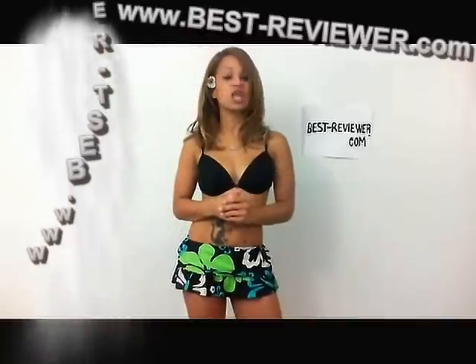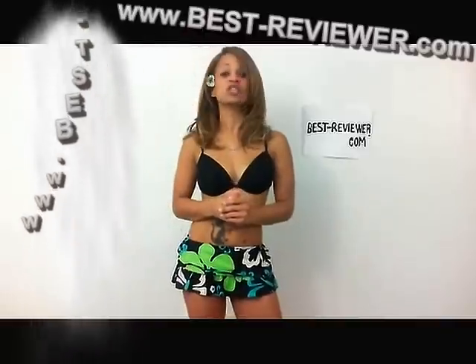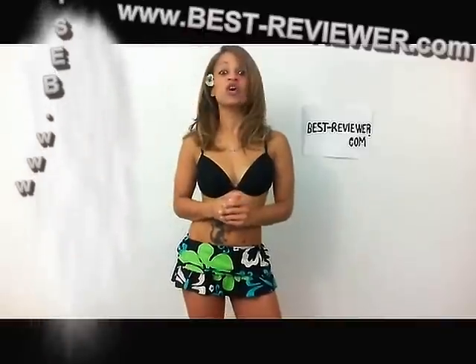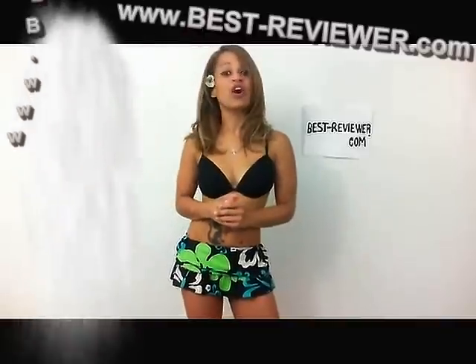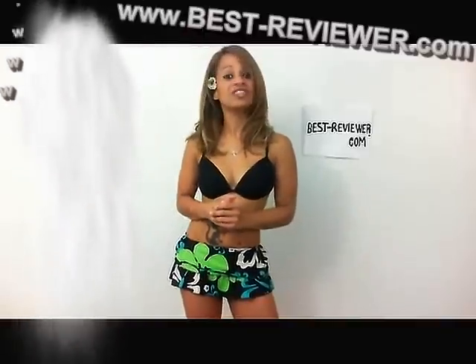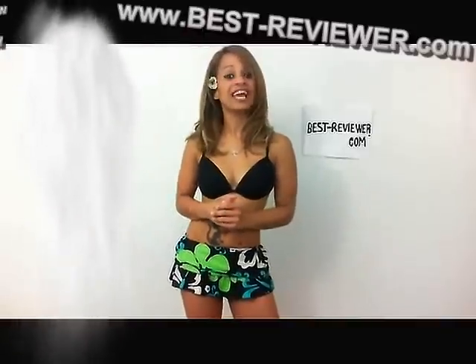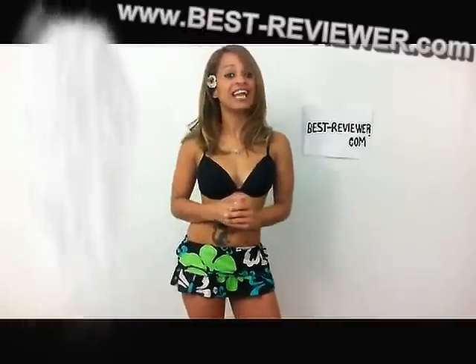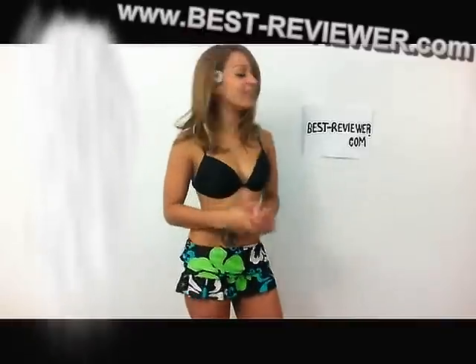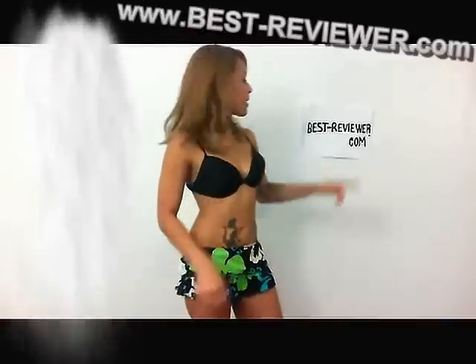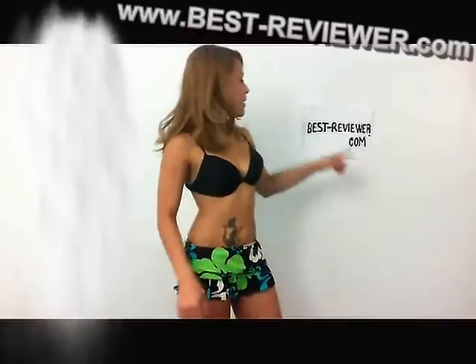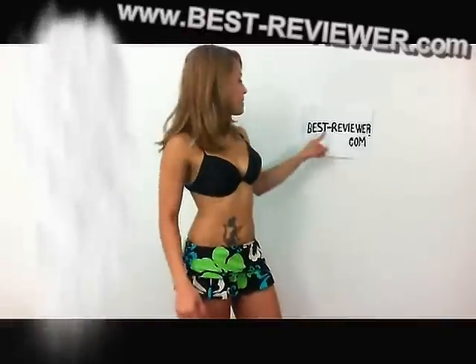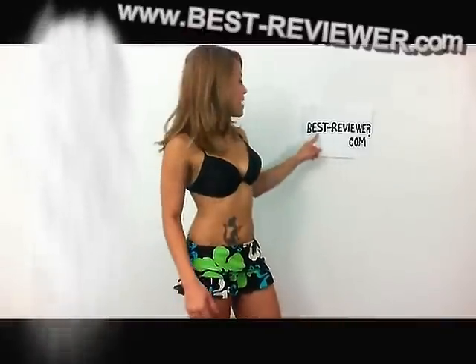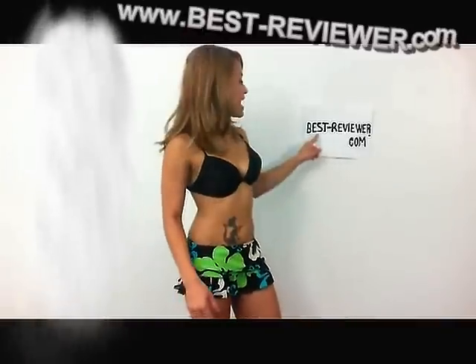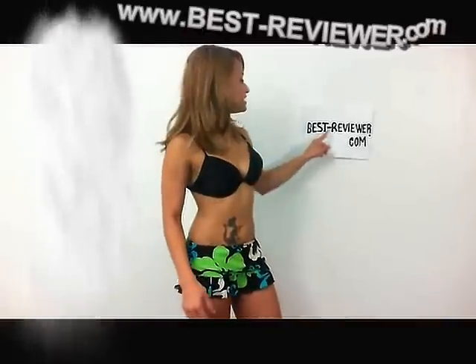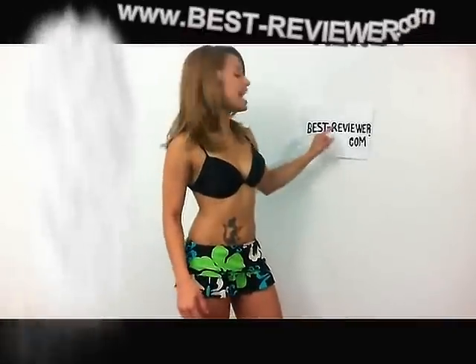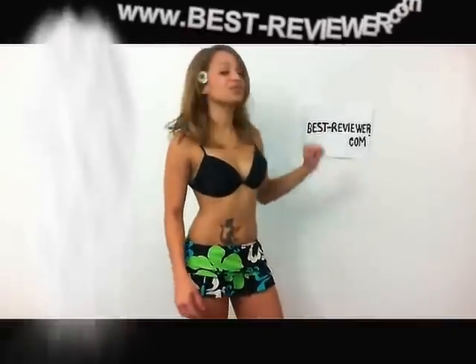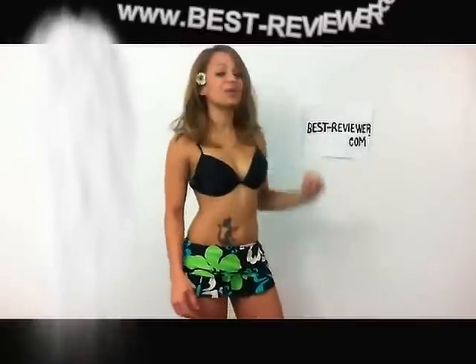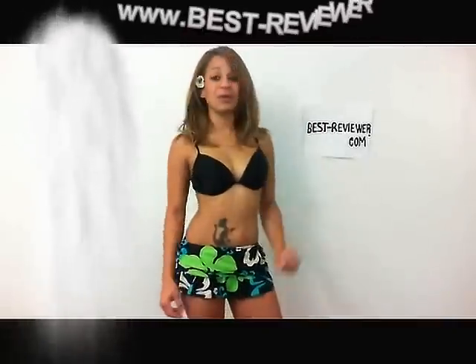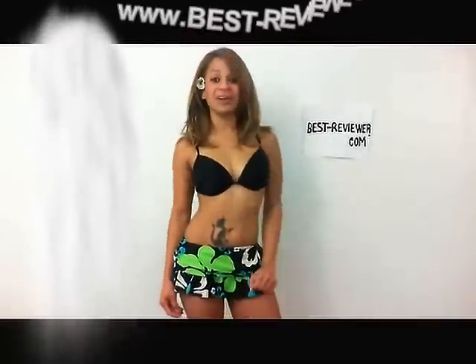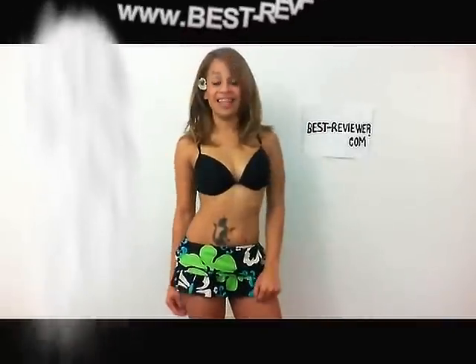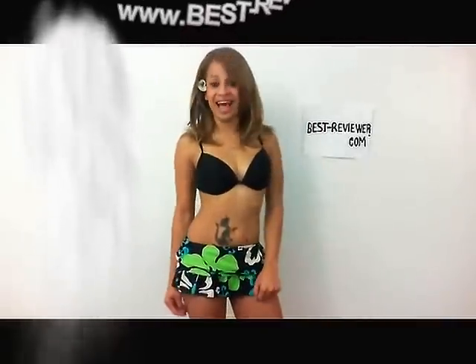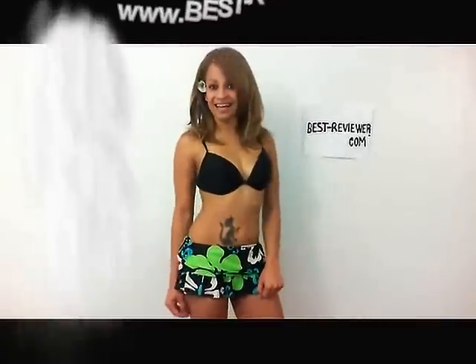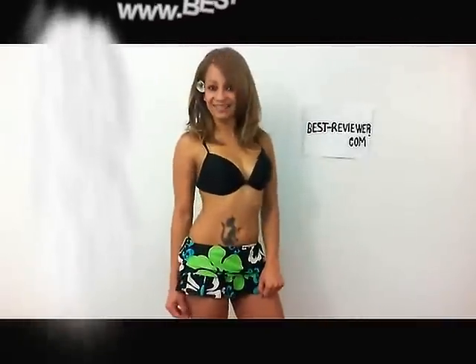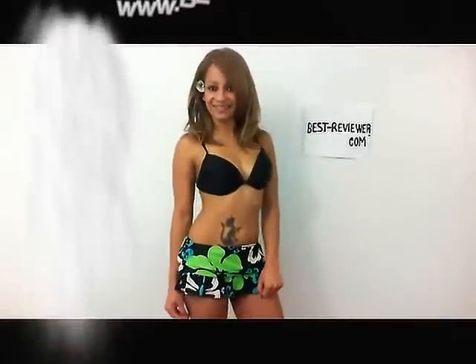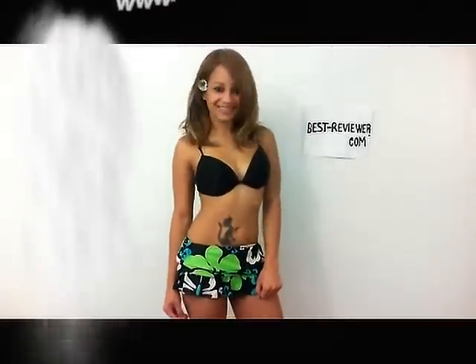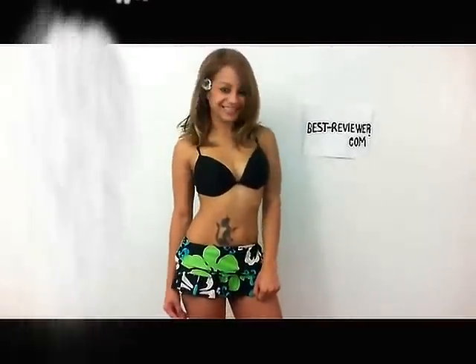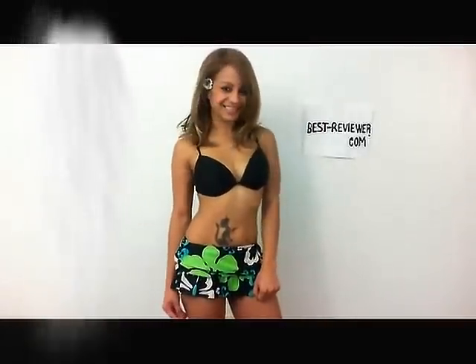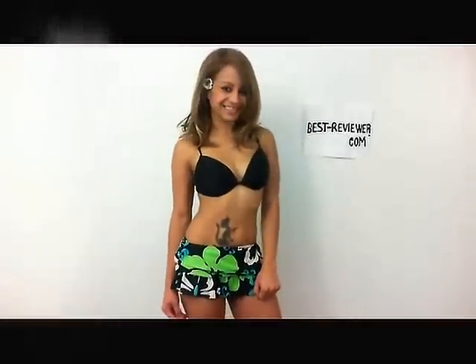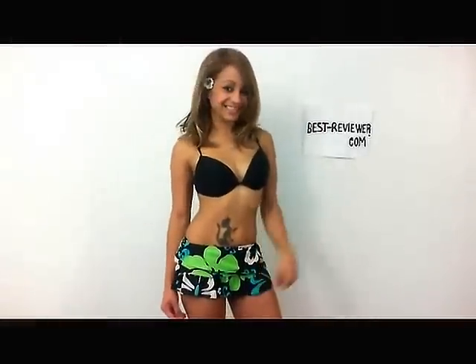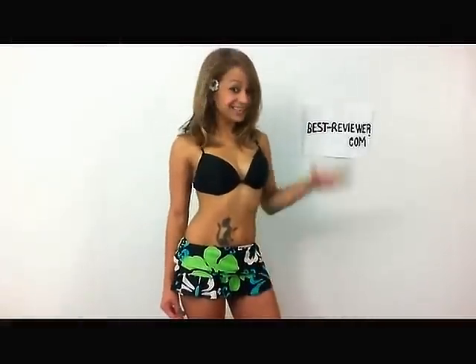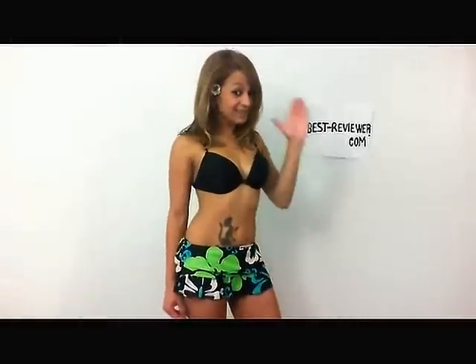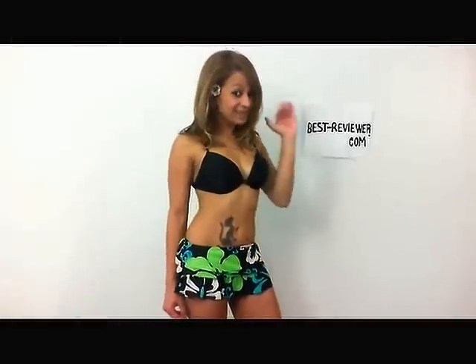It's very entertaining. So go check it out. Best-reviewer.com. Bye.